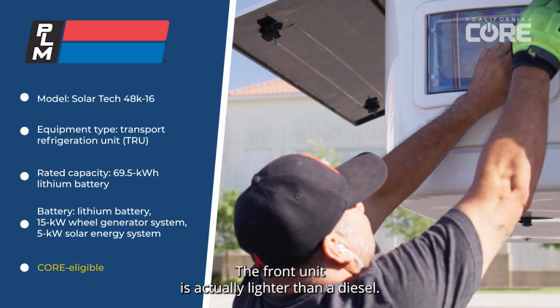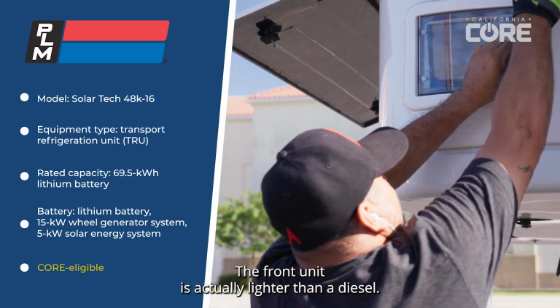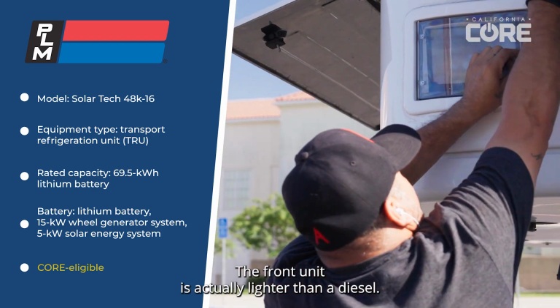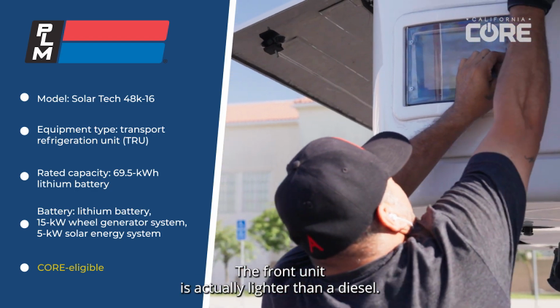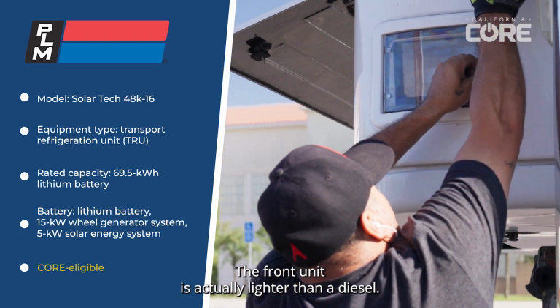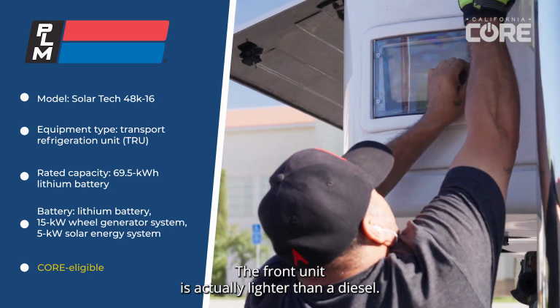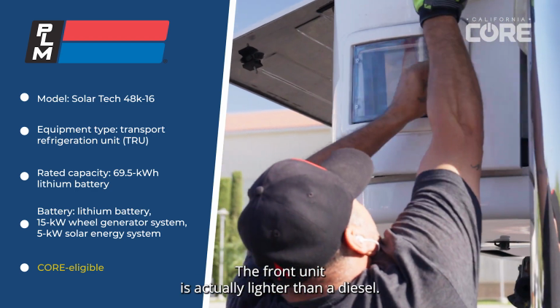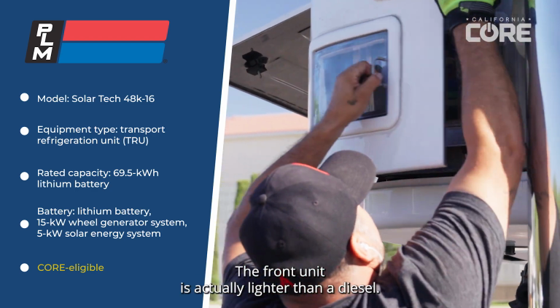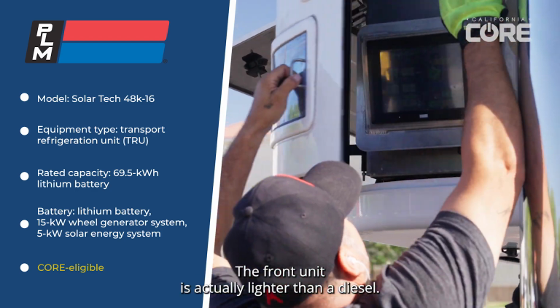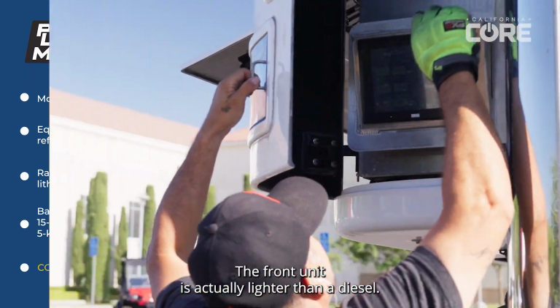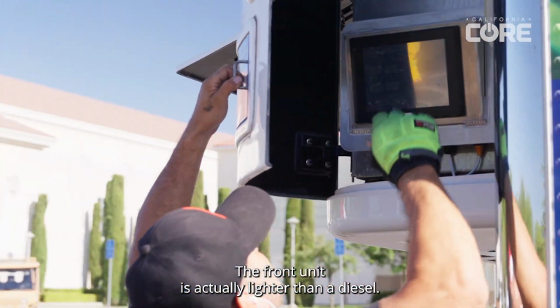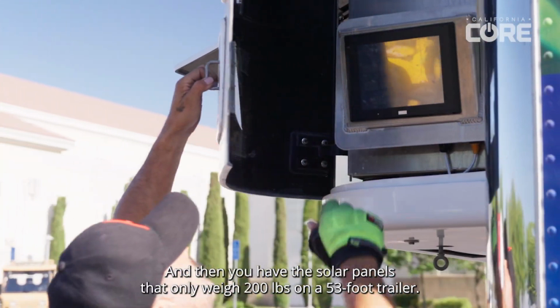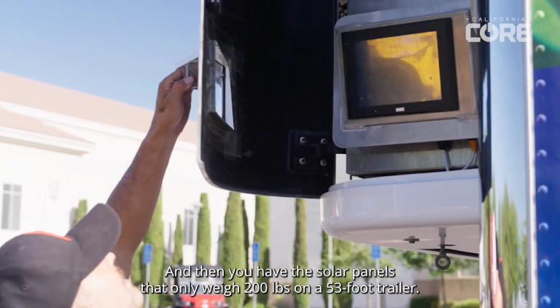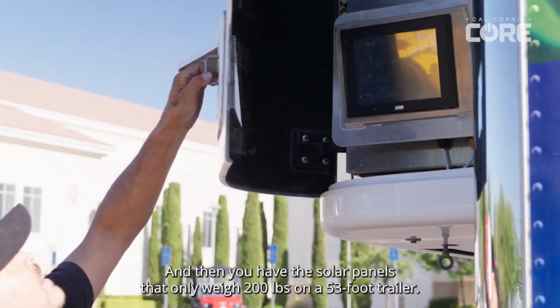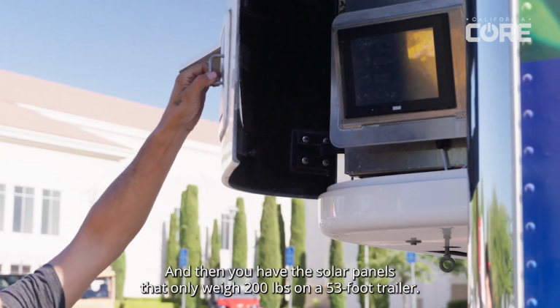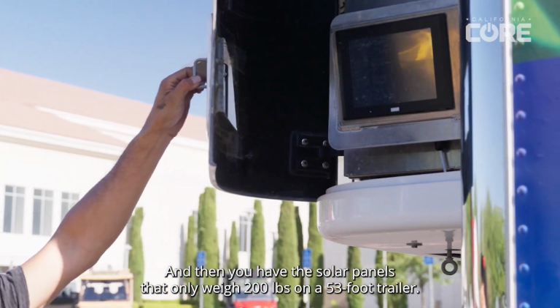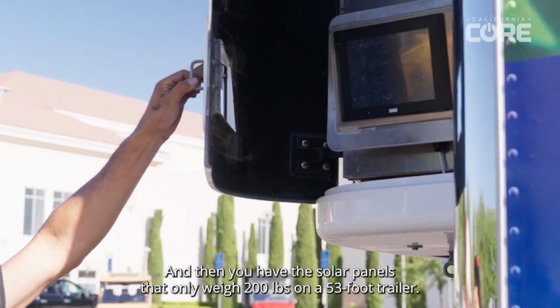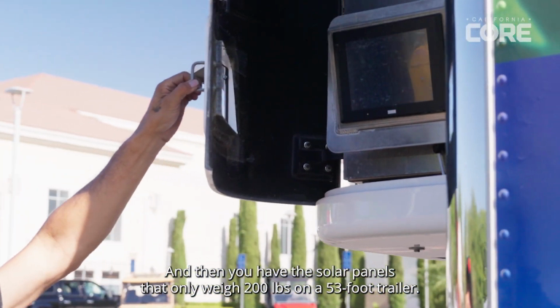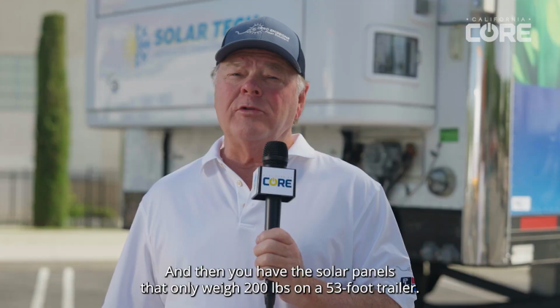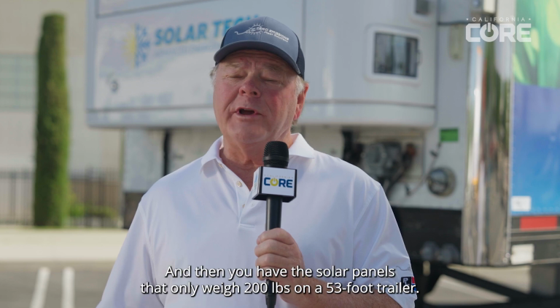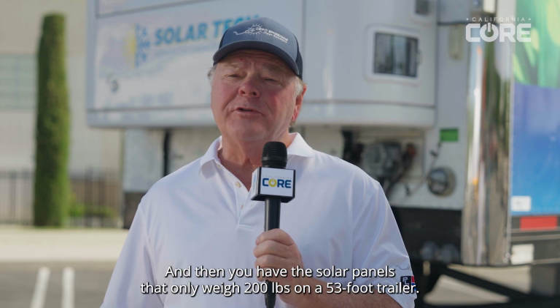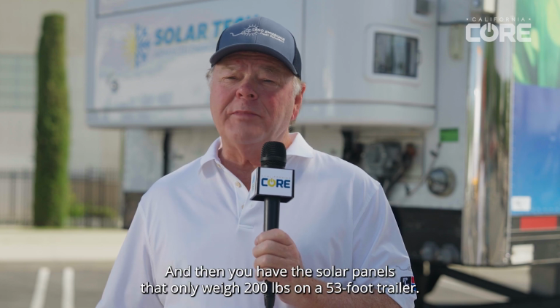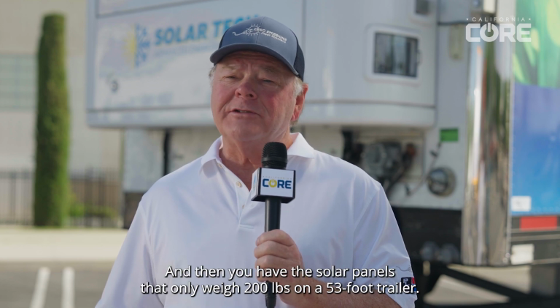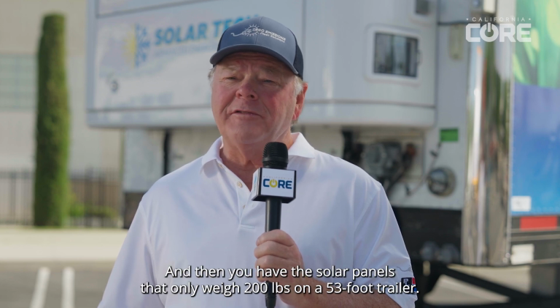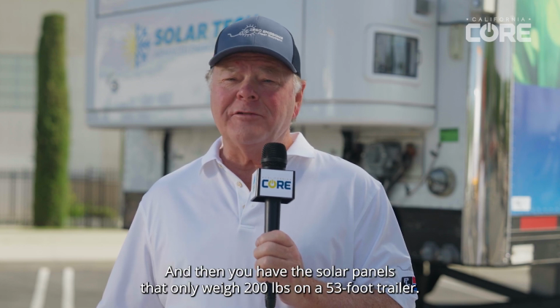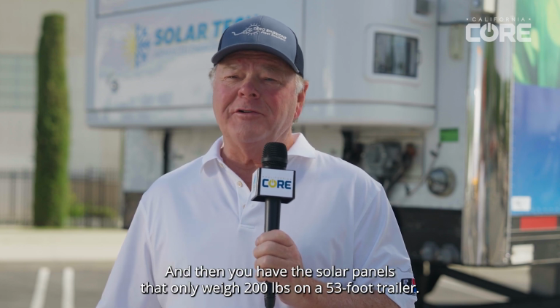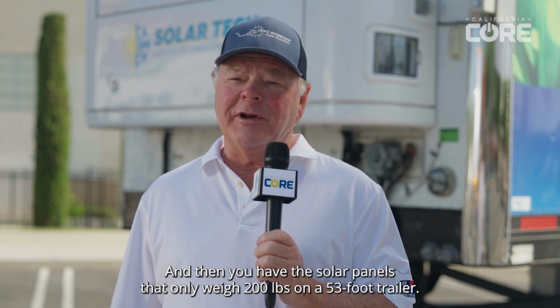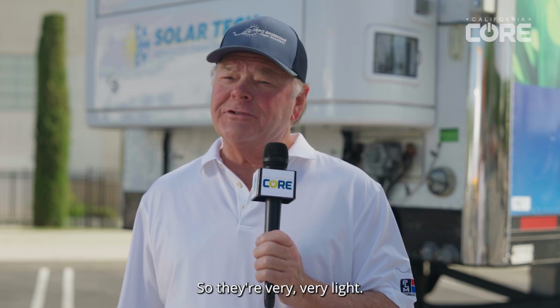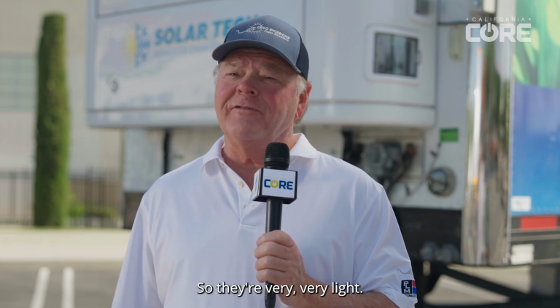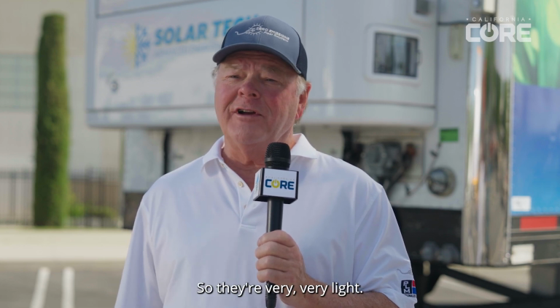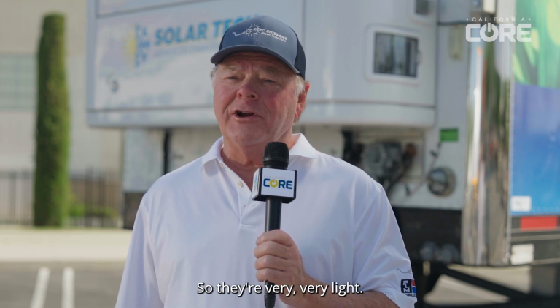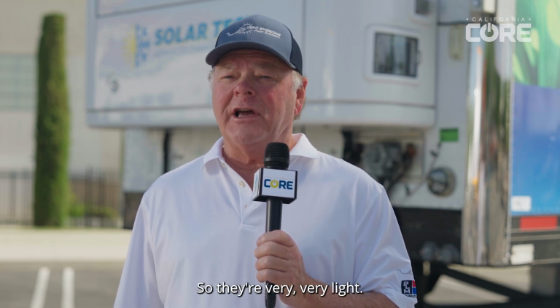The front unit is actually lighter than a diesel, and the solar panels only weigh 200 pounds on a 53-foot trailer, so they're very, very light.